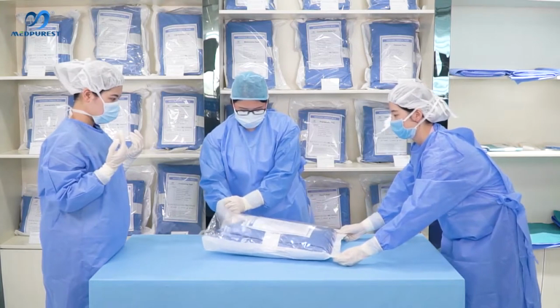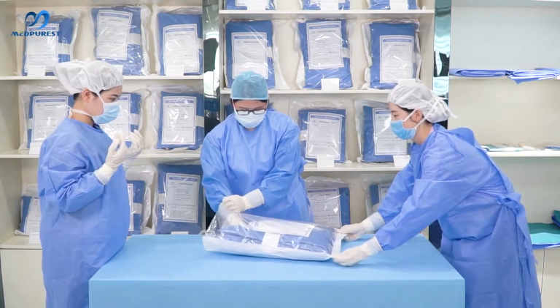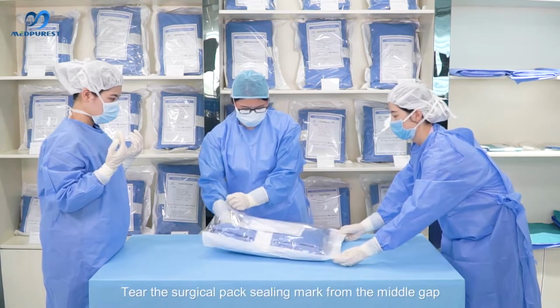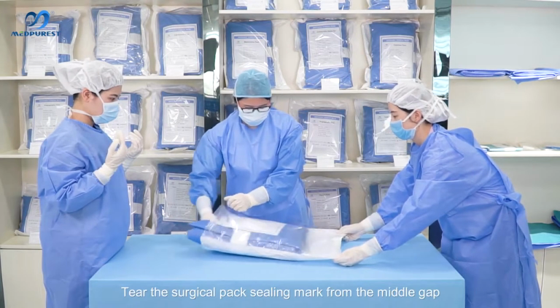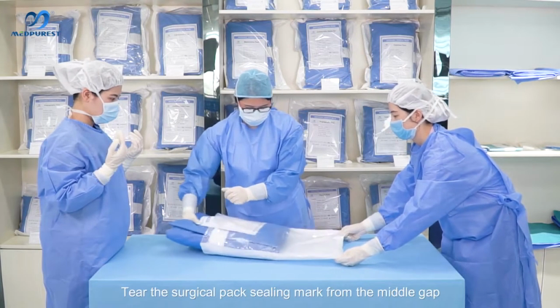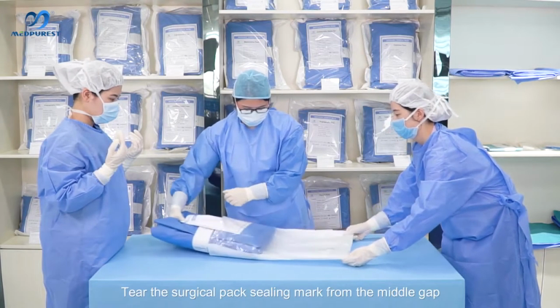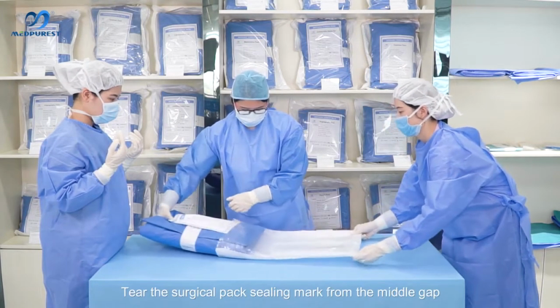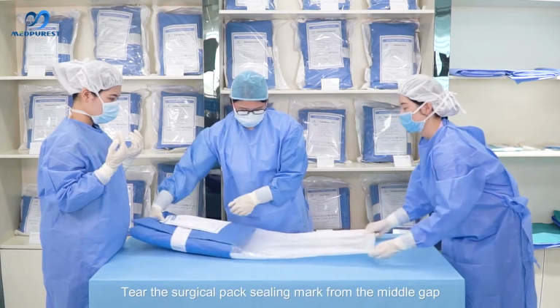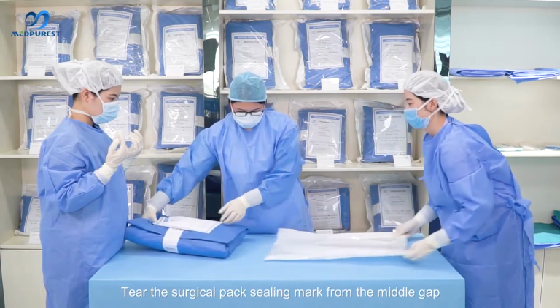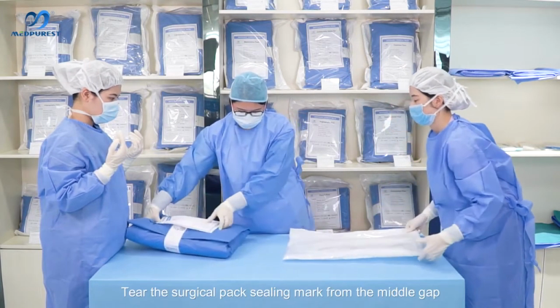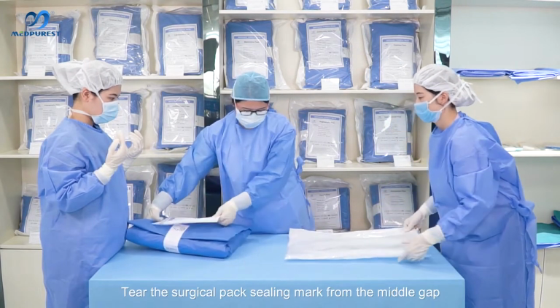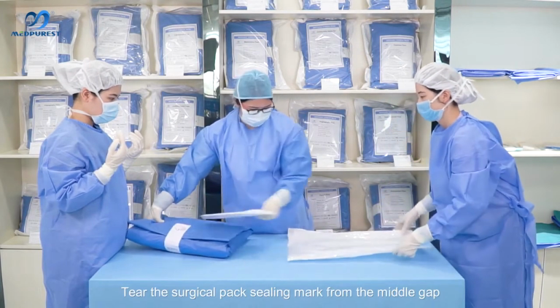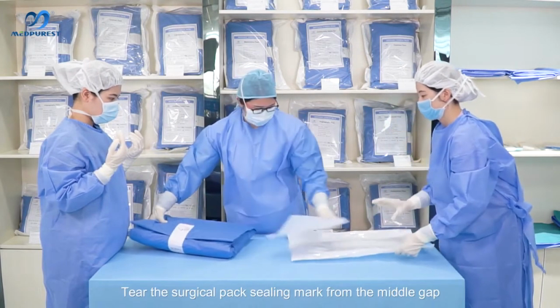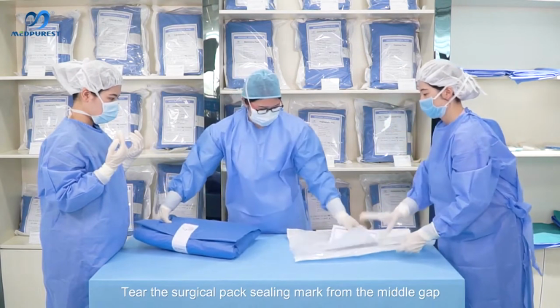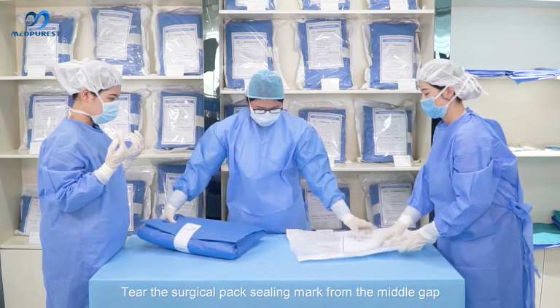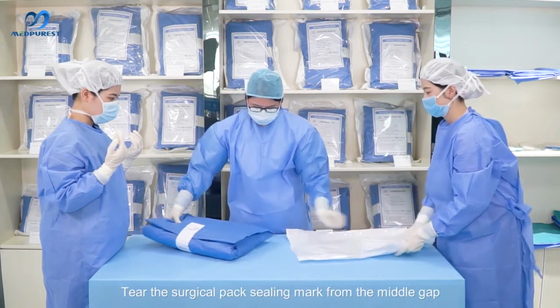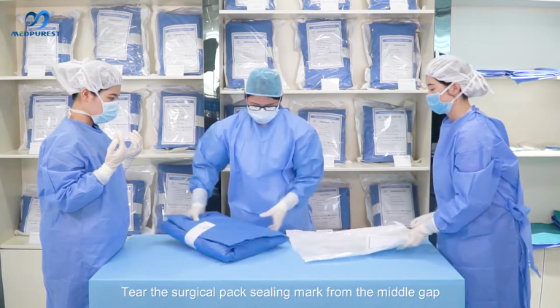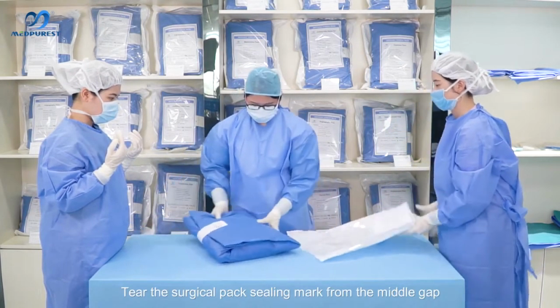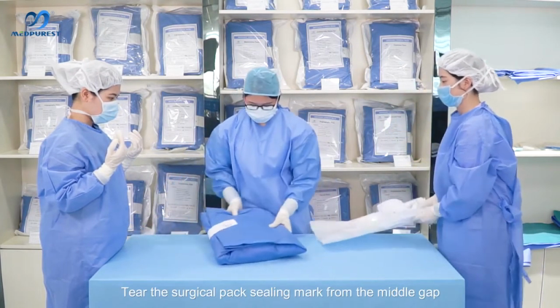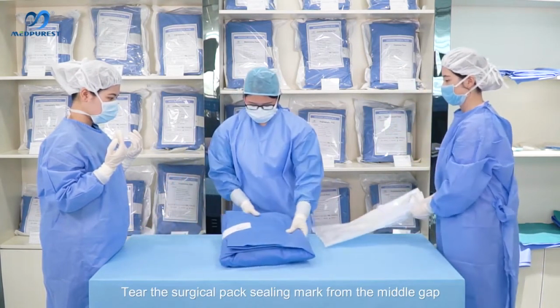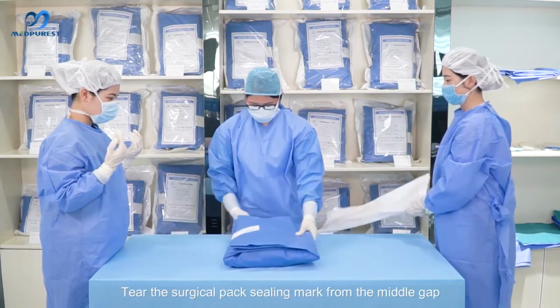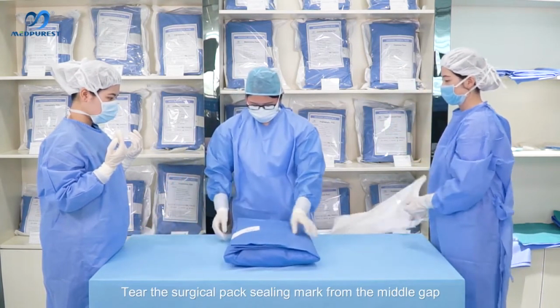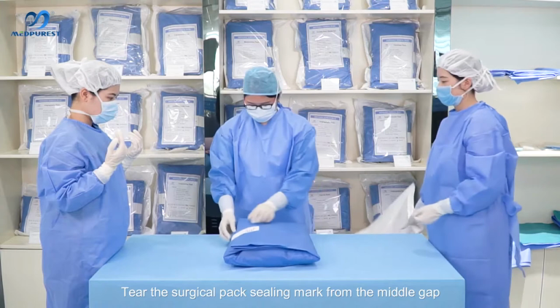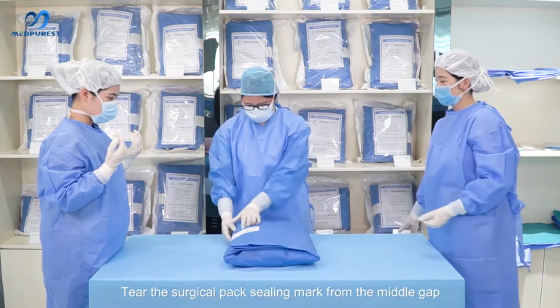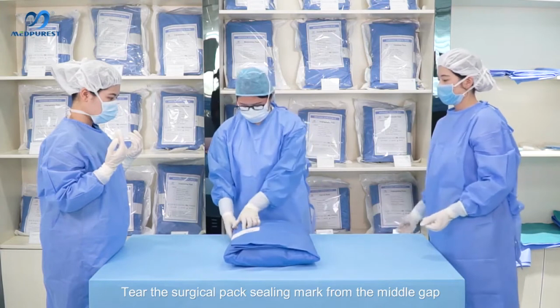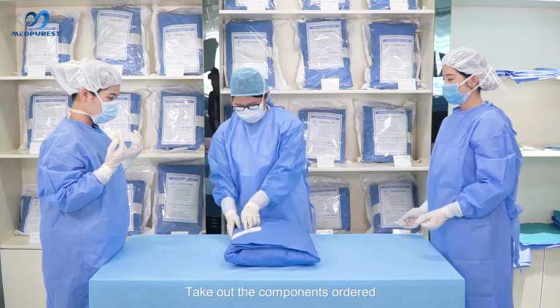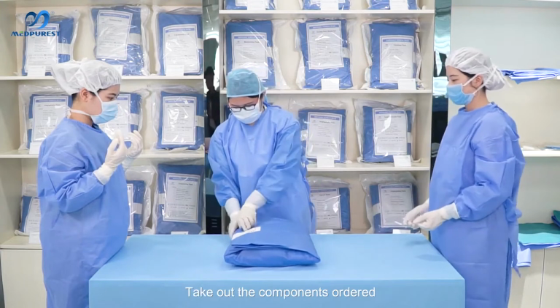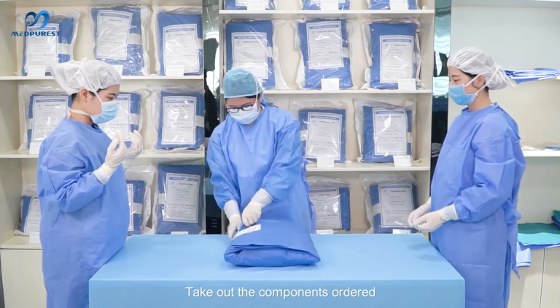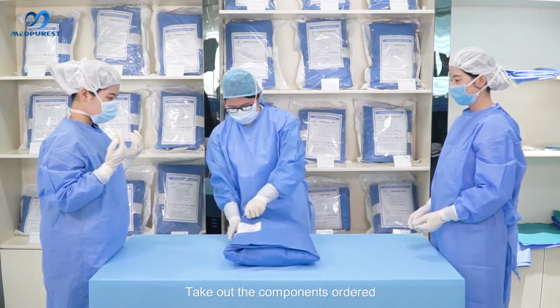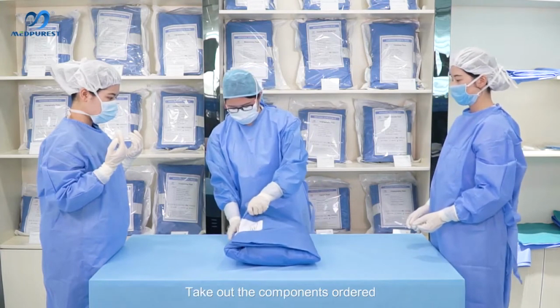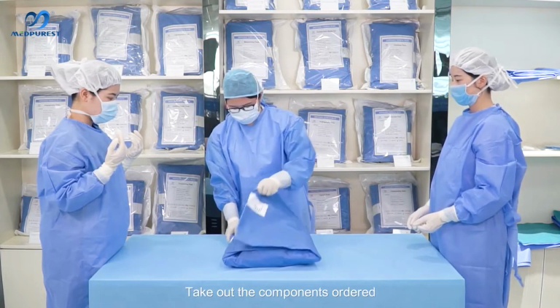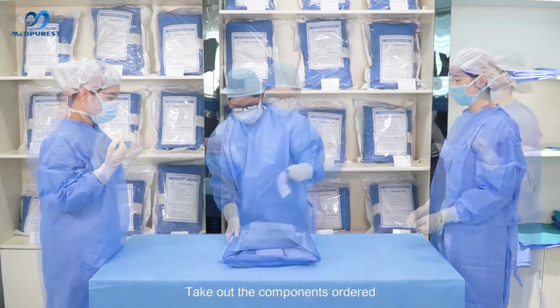Tear the surgical pack from the middle gap using the ceiling mark, then take out the components in order.